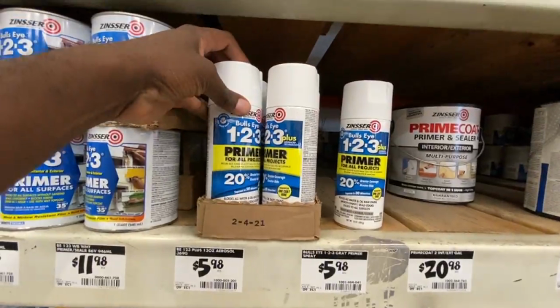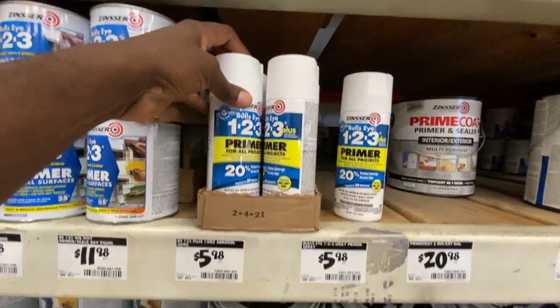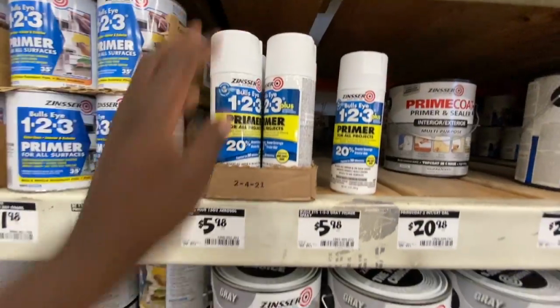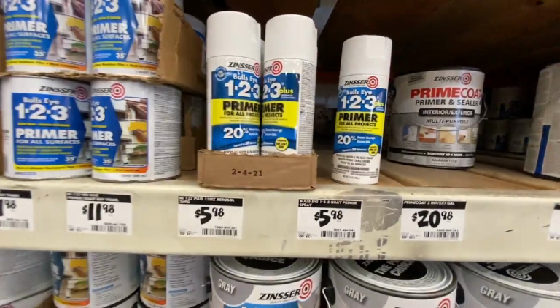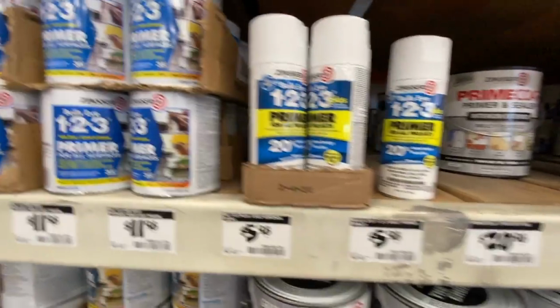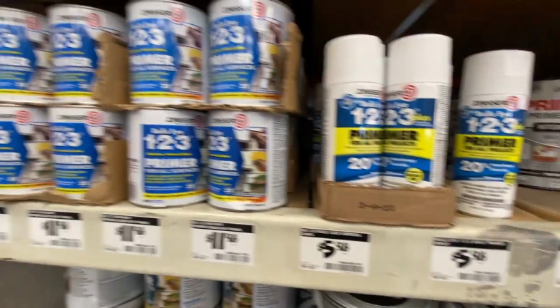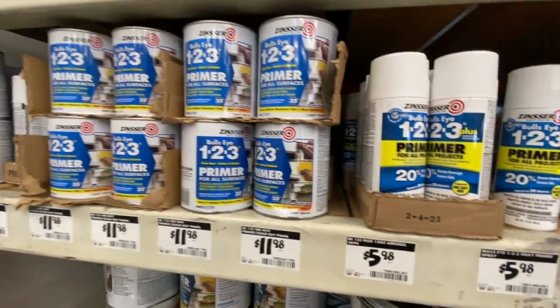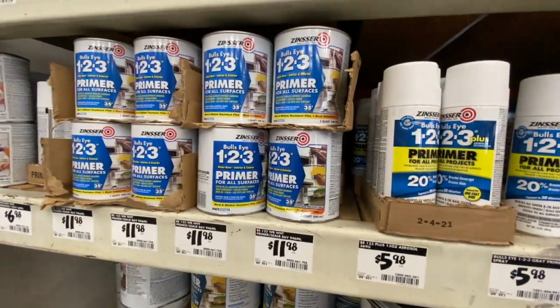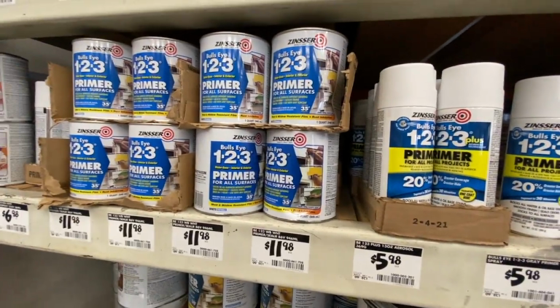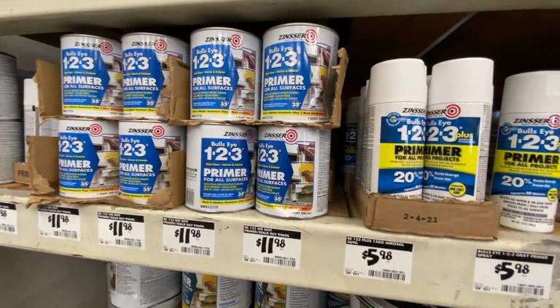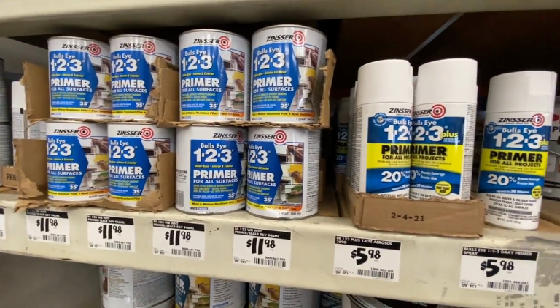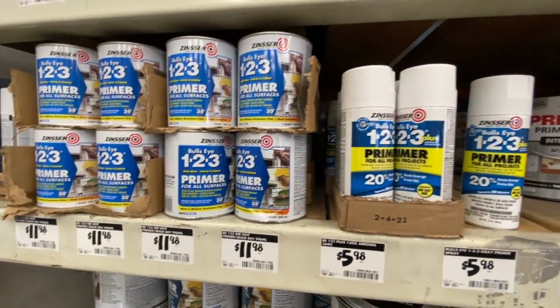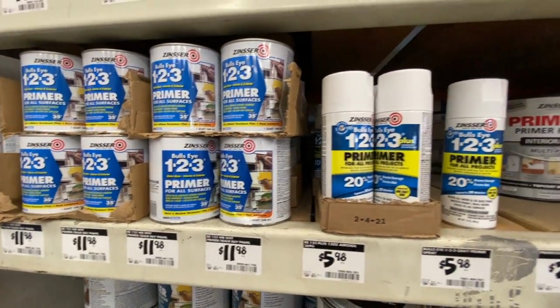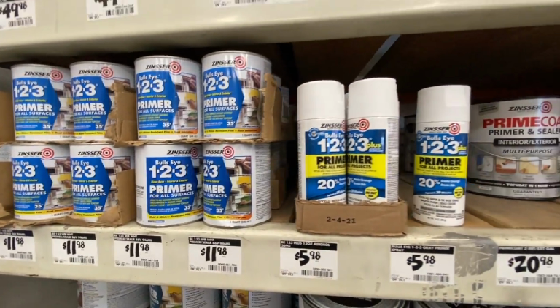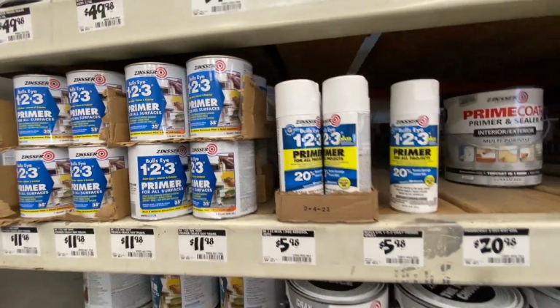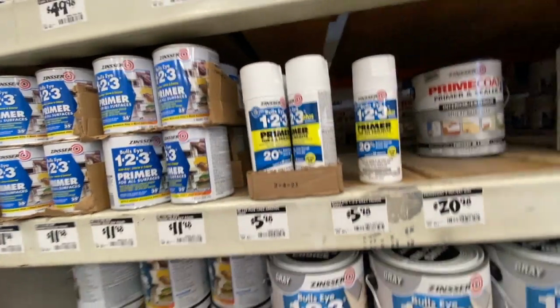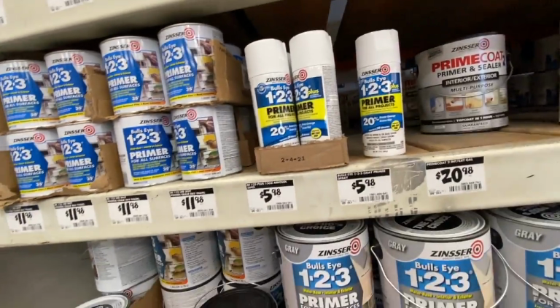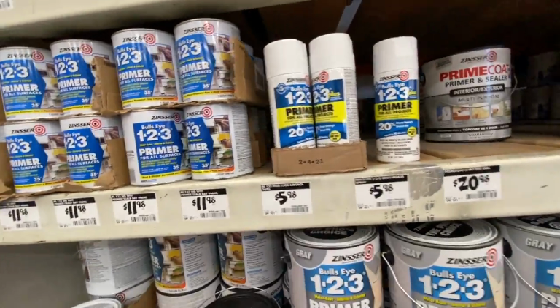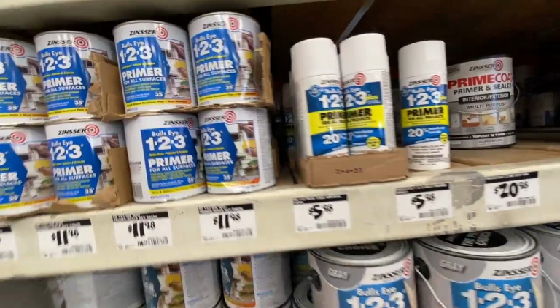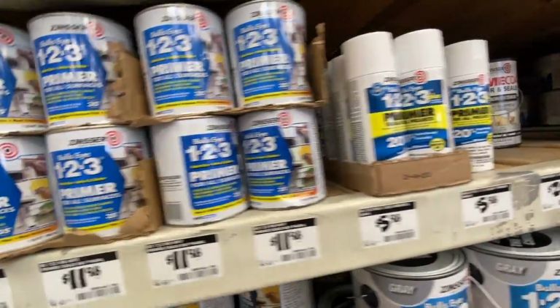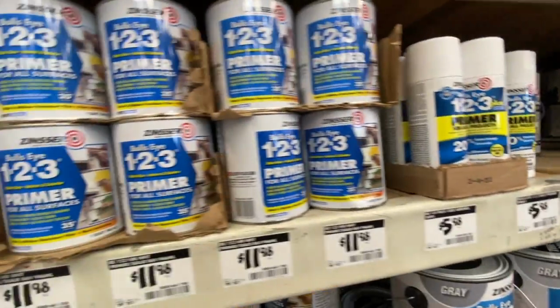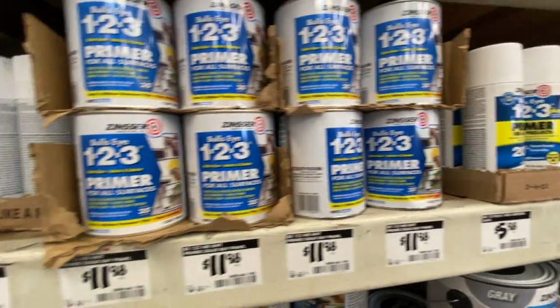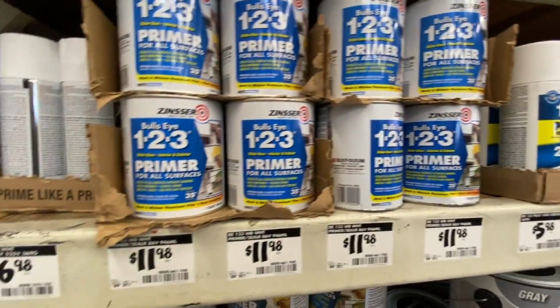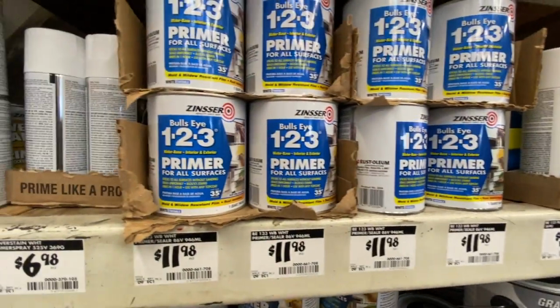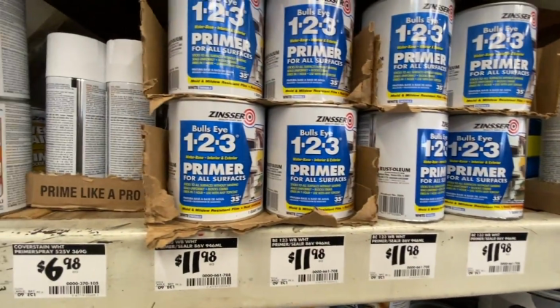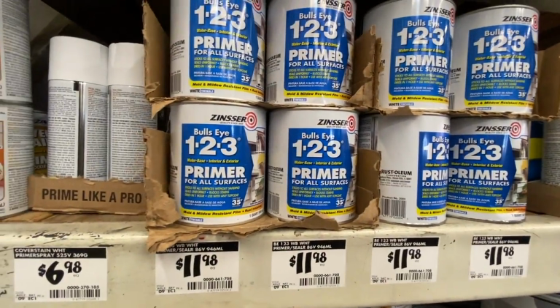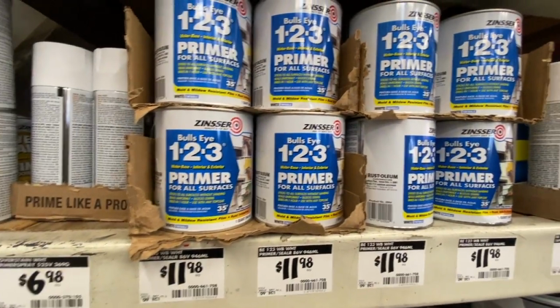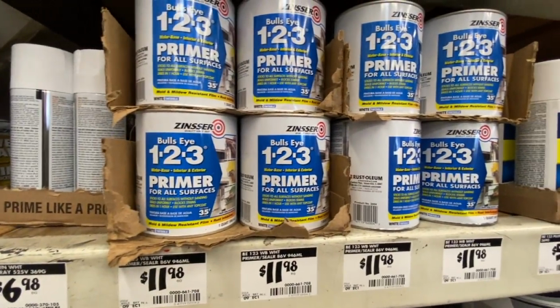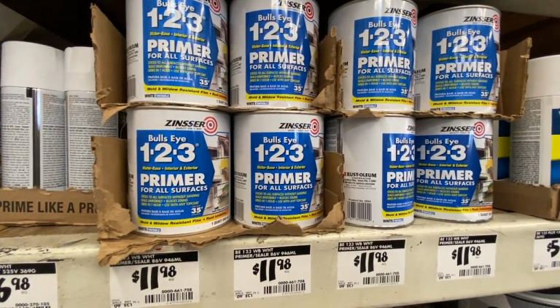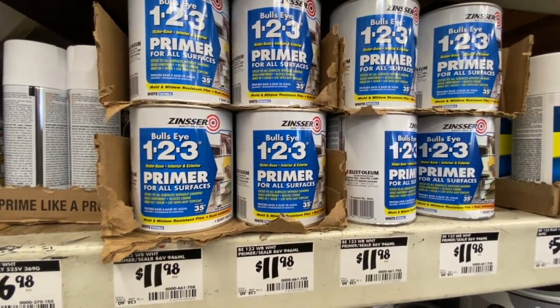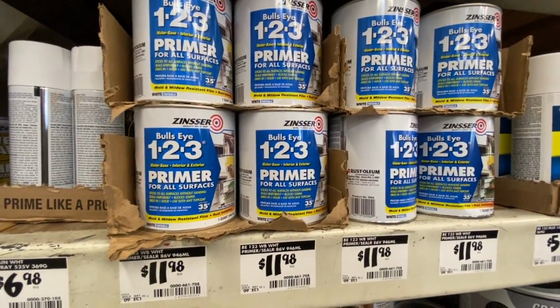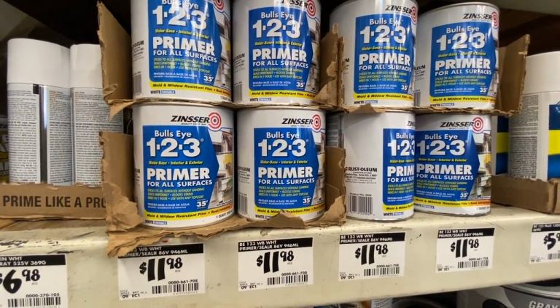They also have spray-format primers, which offer a different application method. But any of these primers would work out really well.